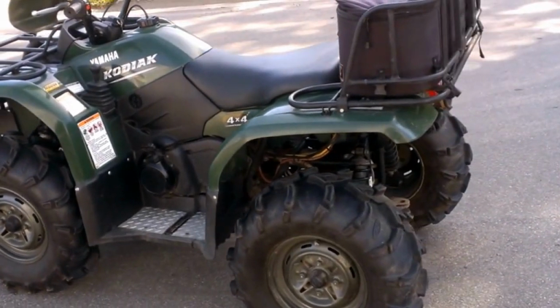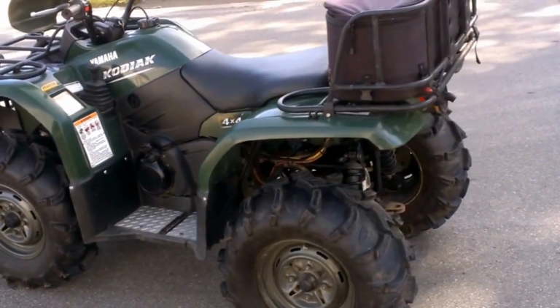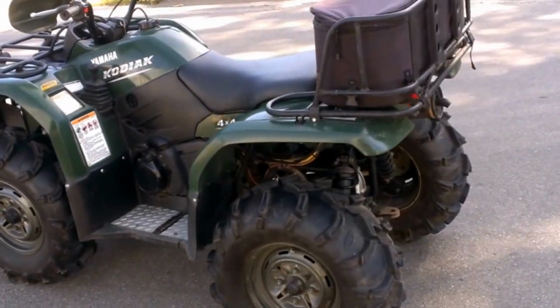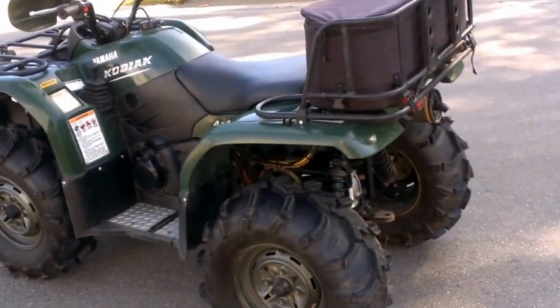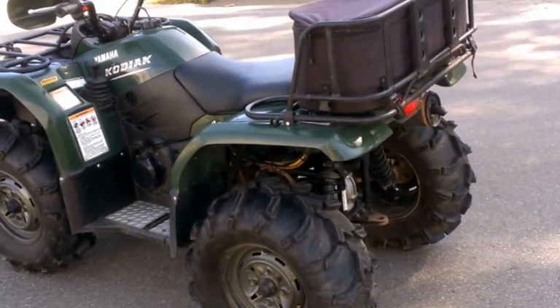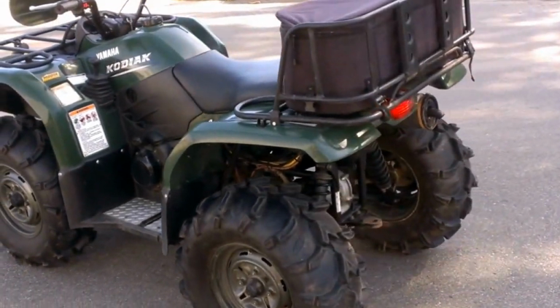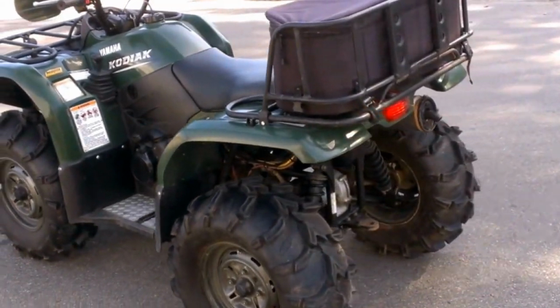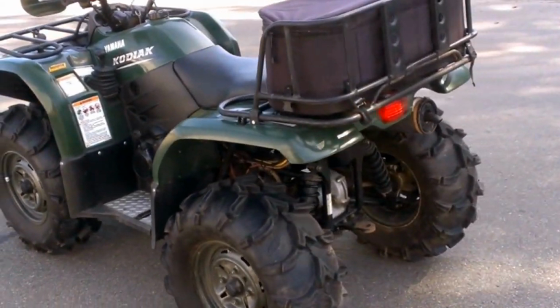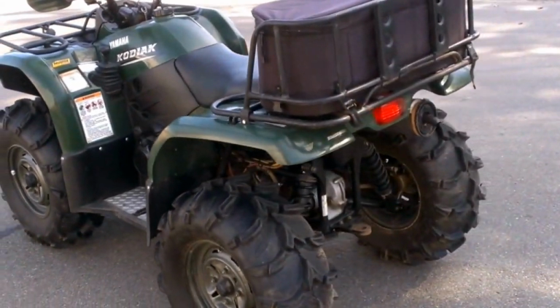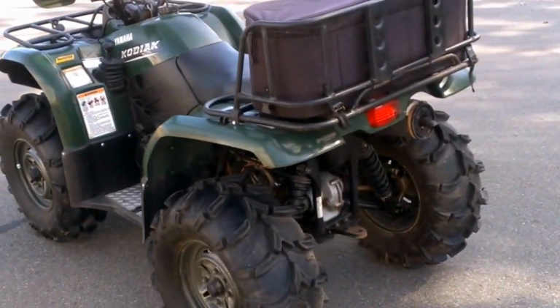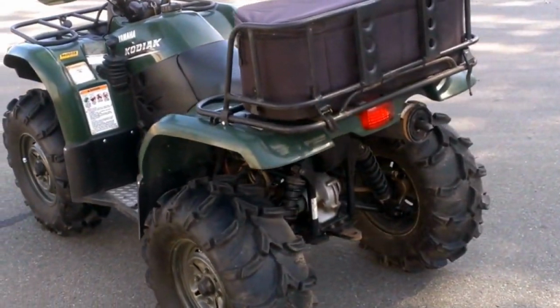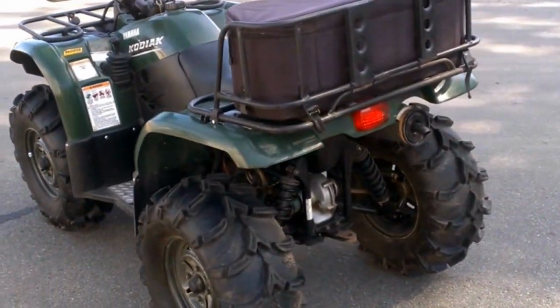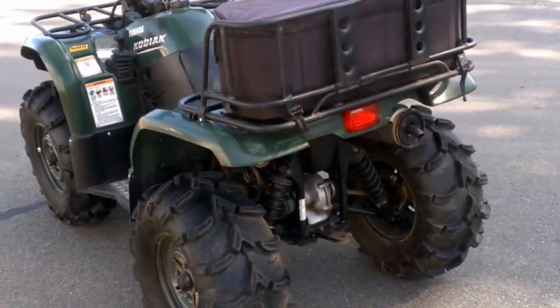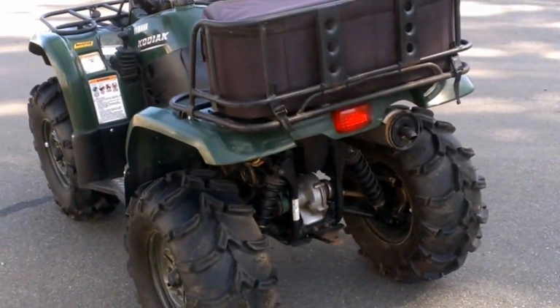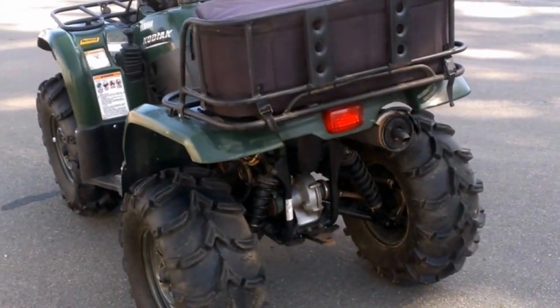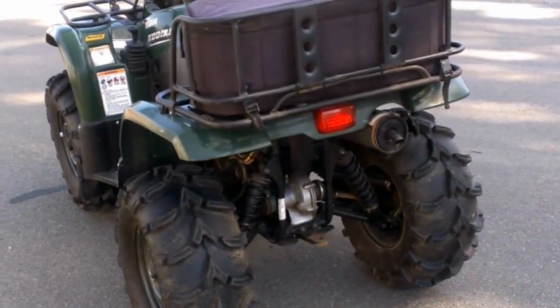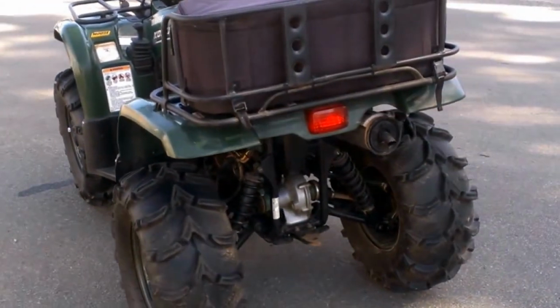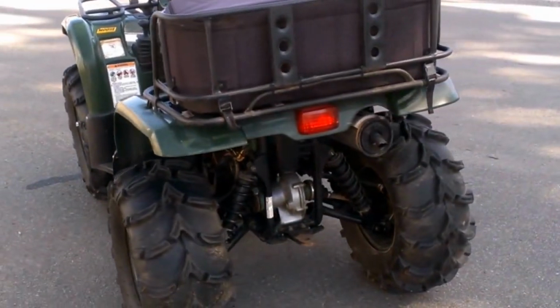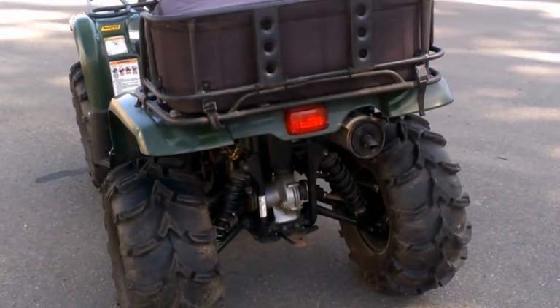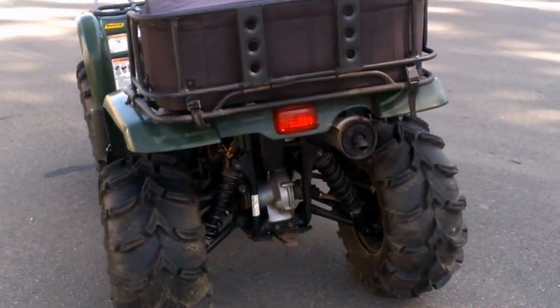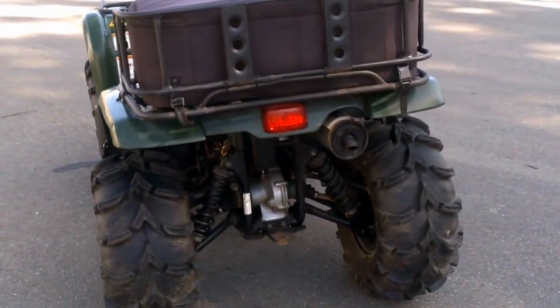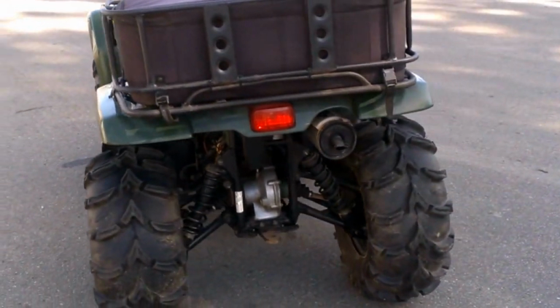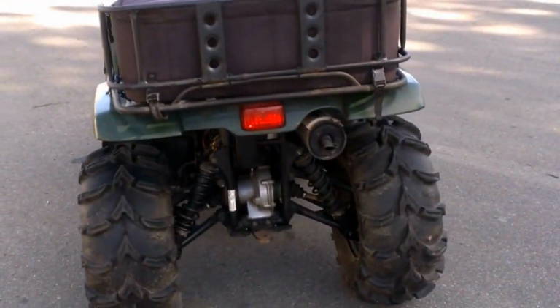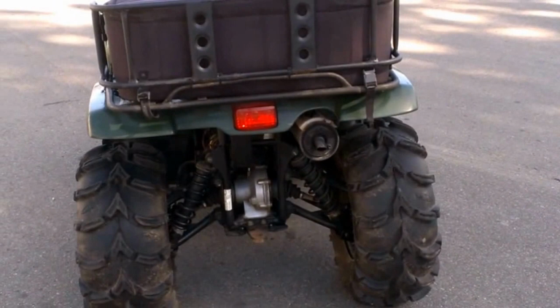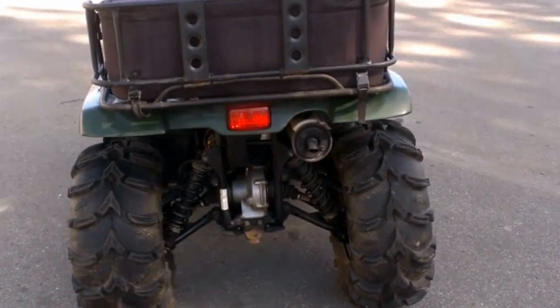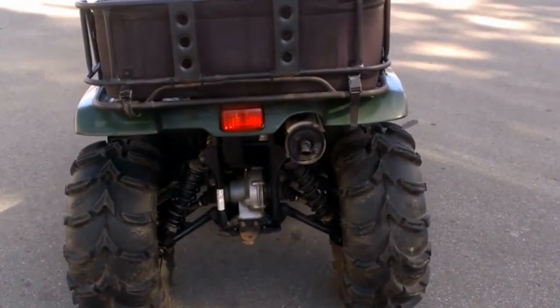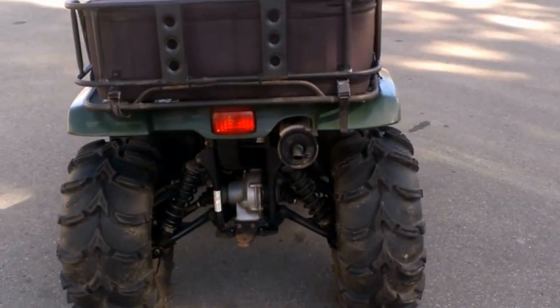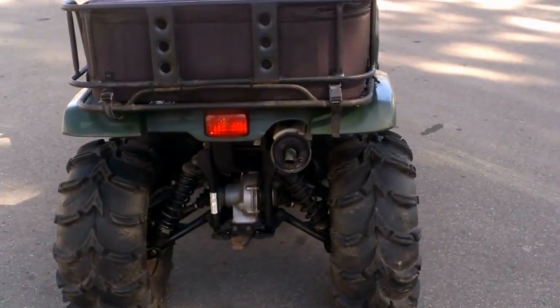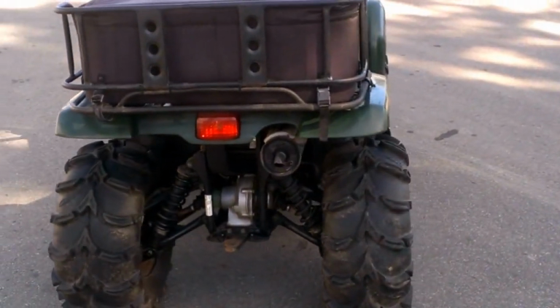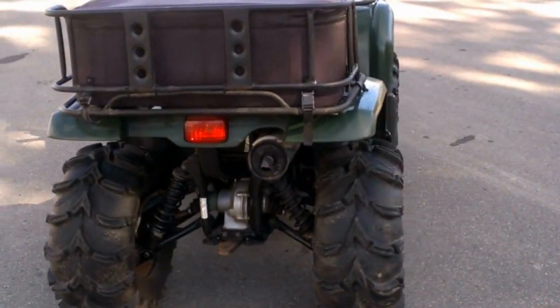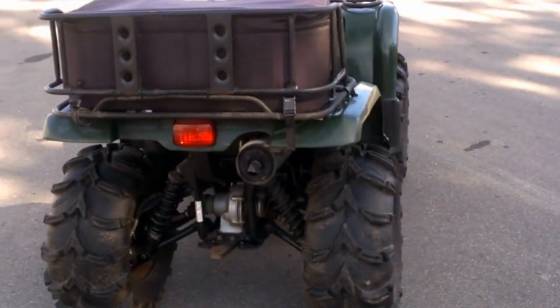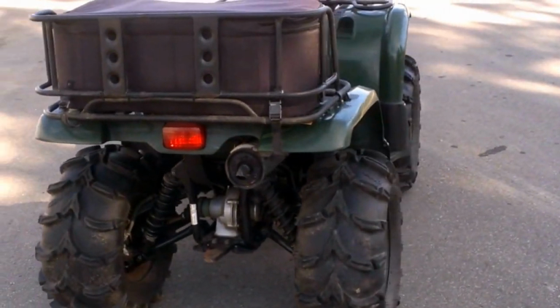Just serviced at a Yamaha dealership — all the fluids are changed. This one is ready to go for only $44.99.